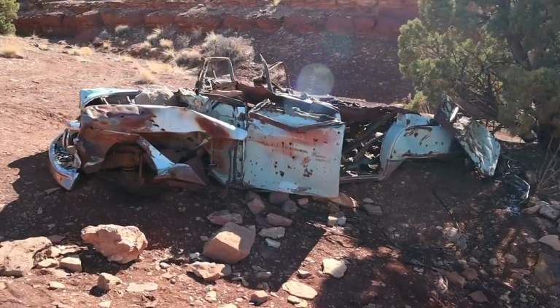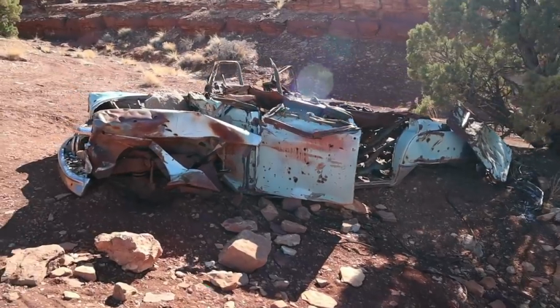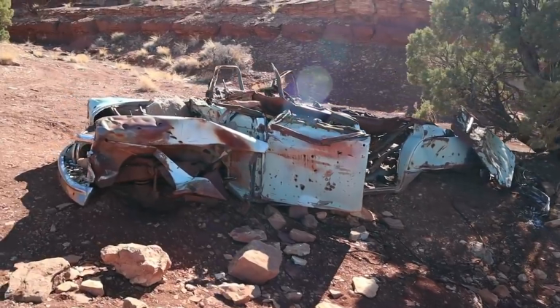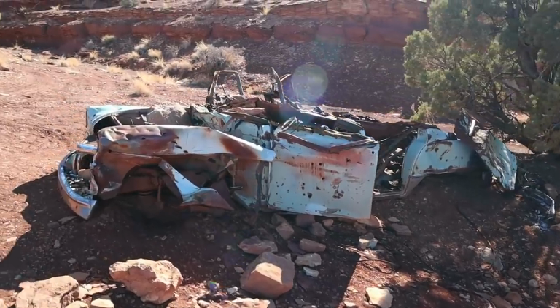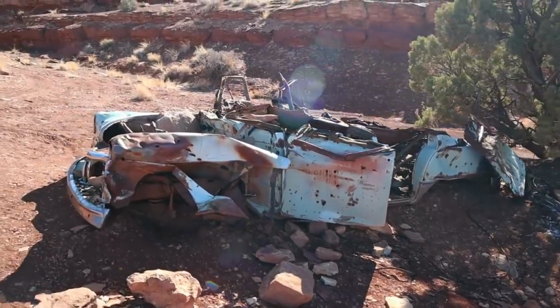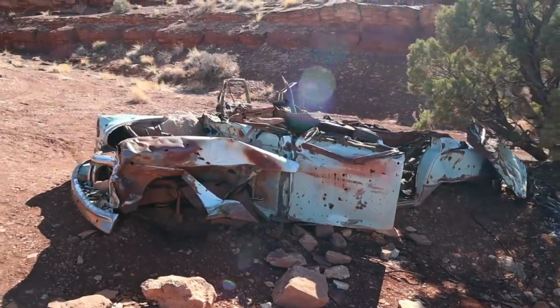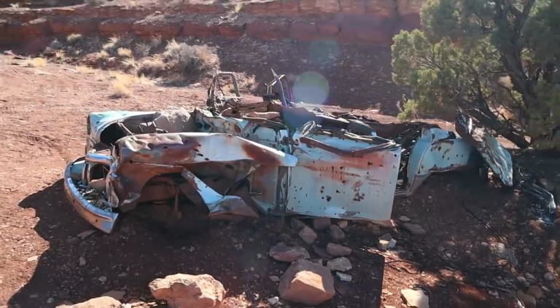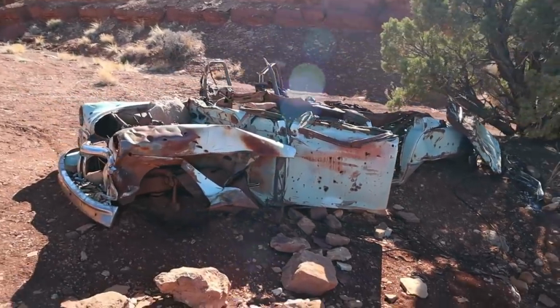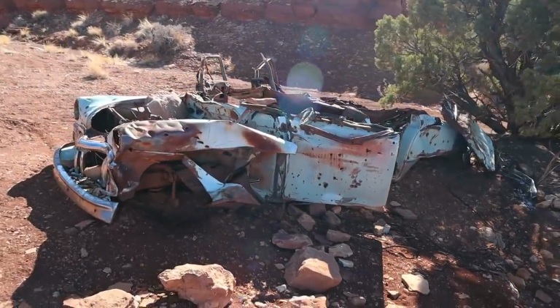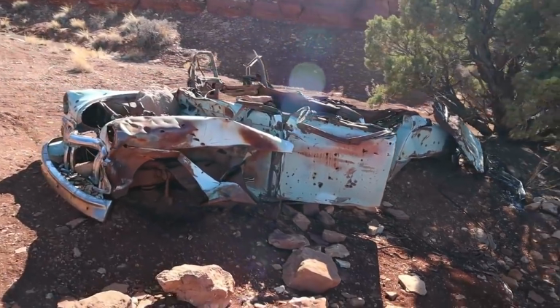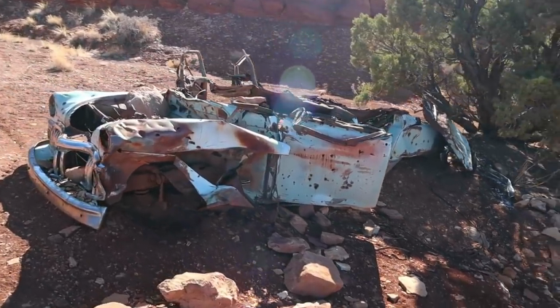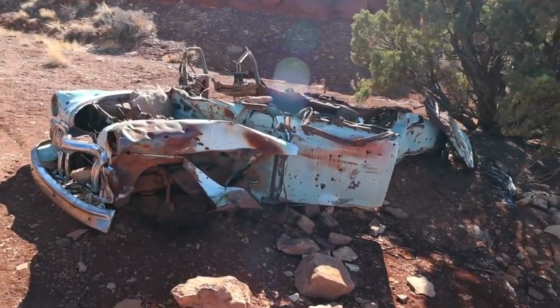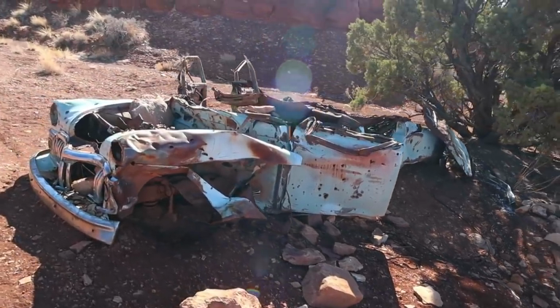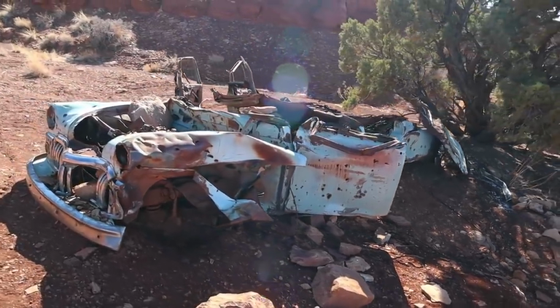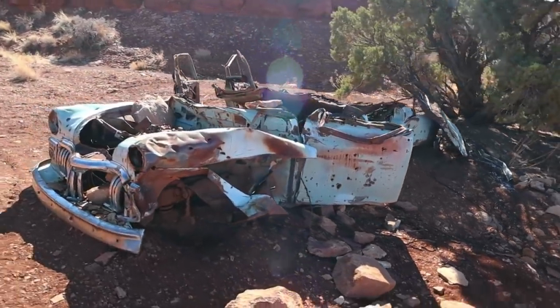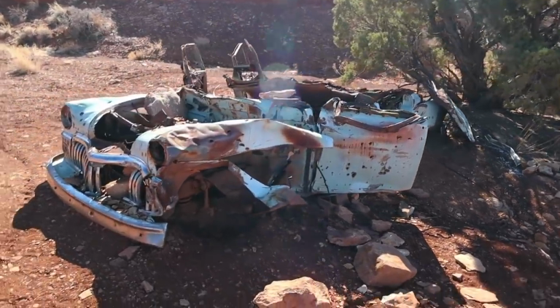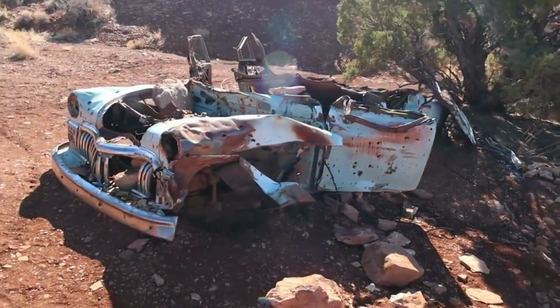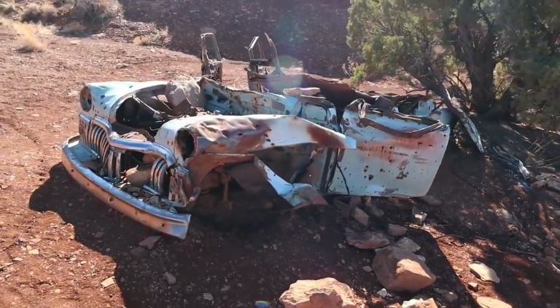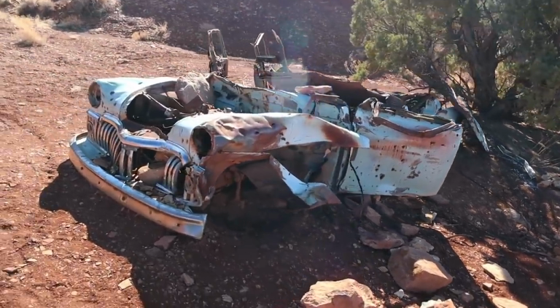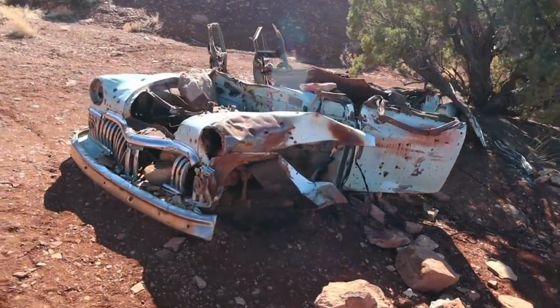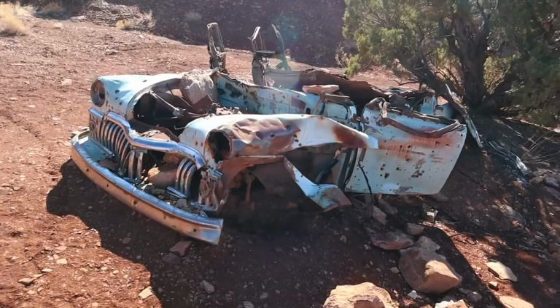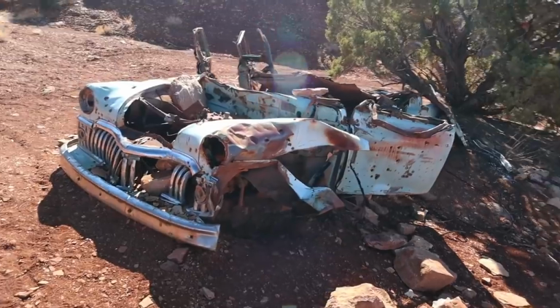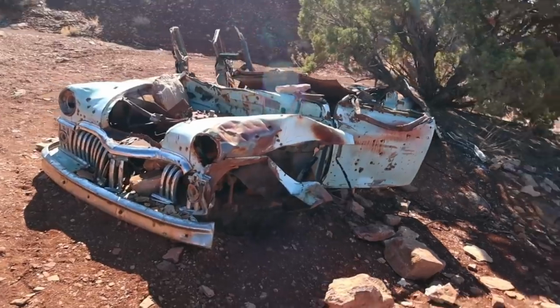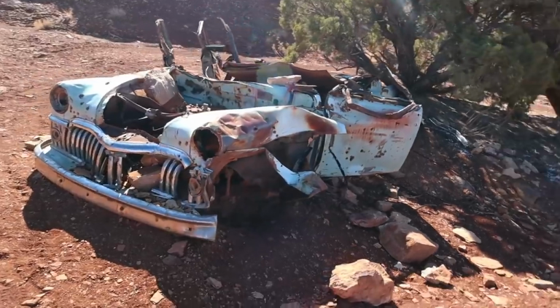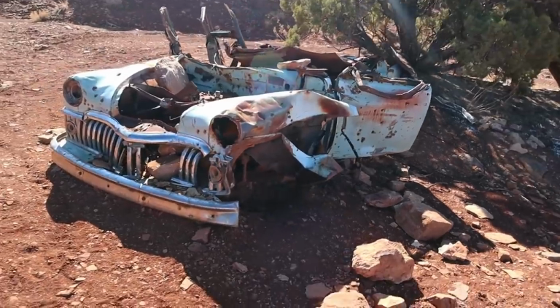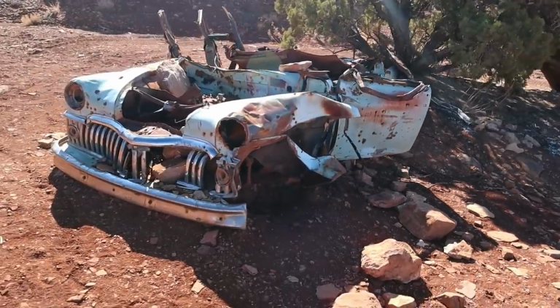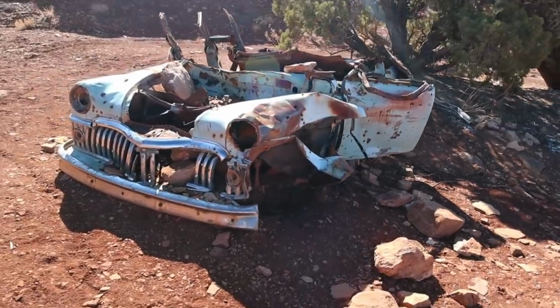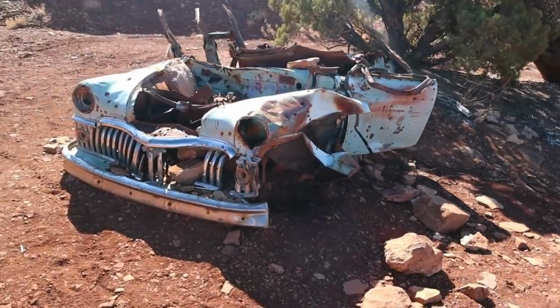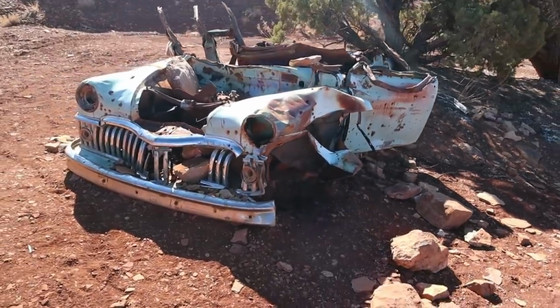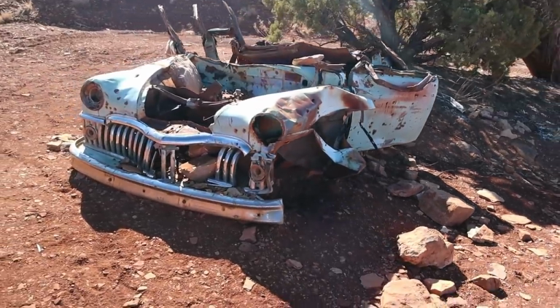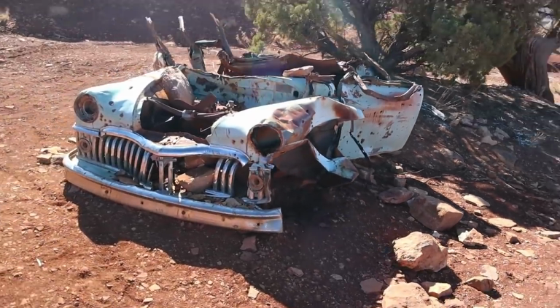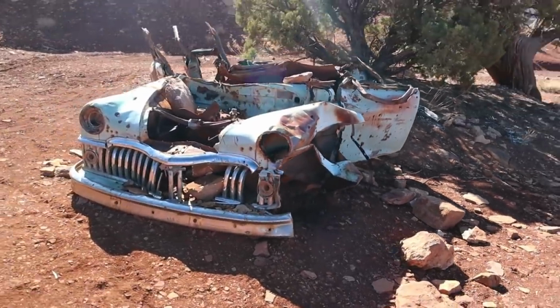Check out this burned-out, shot-up old car here. Anyone know what kind of car this is?